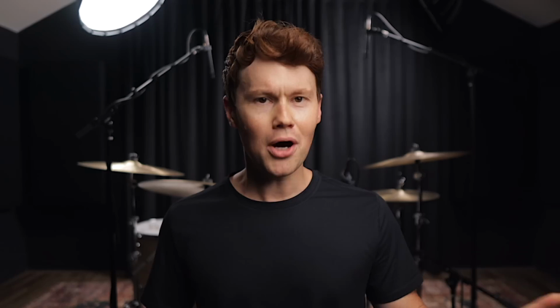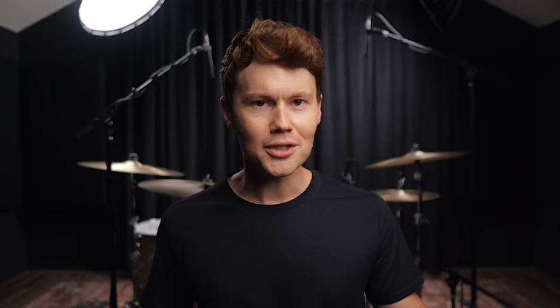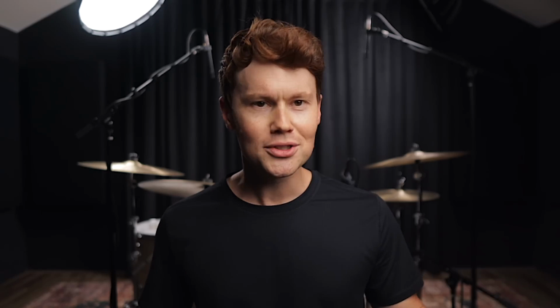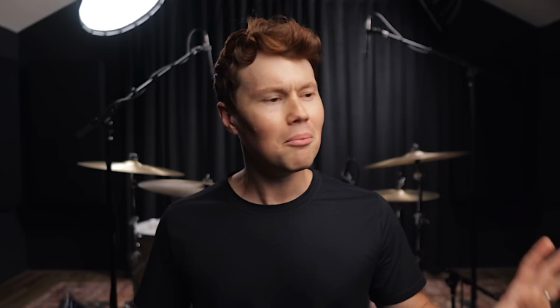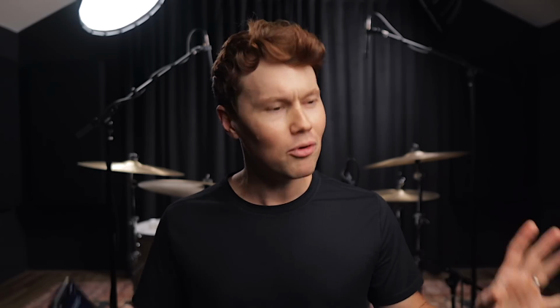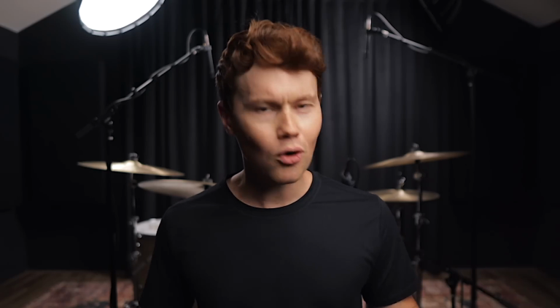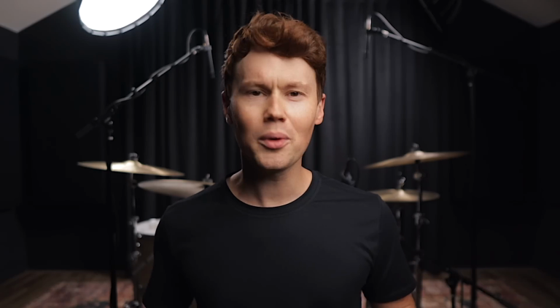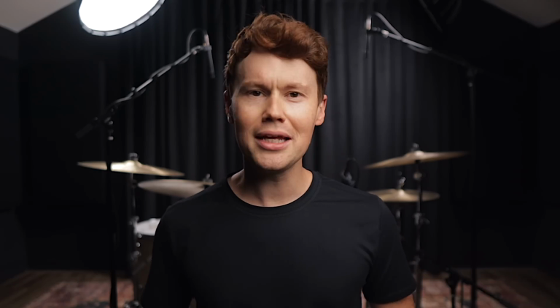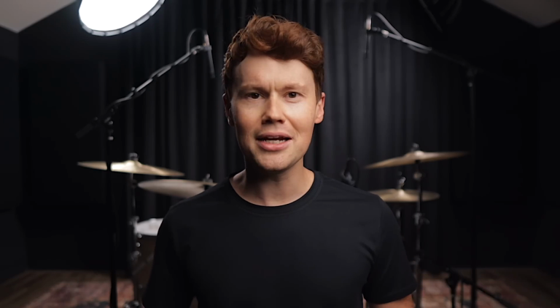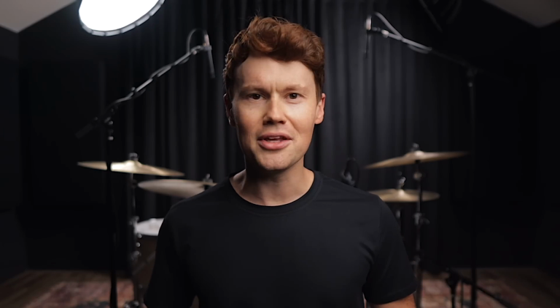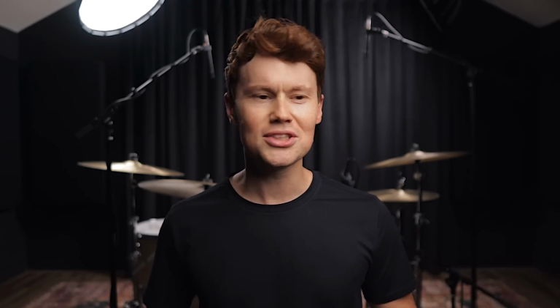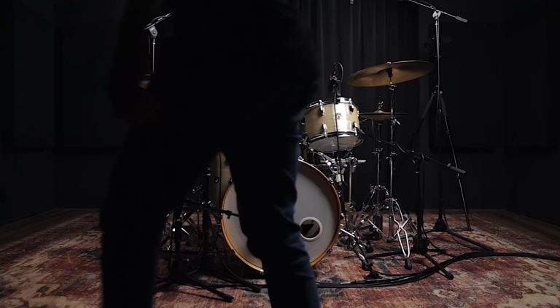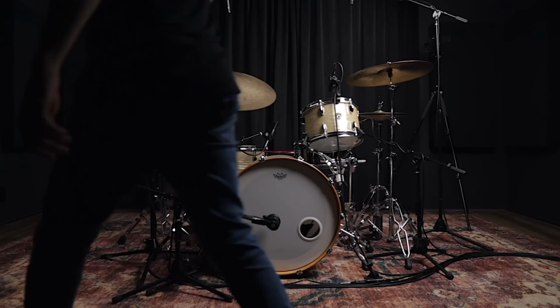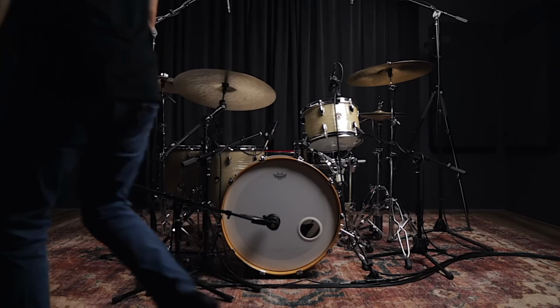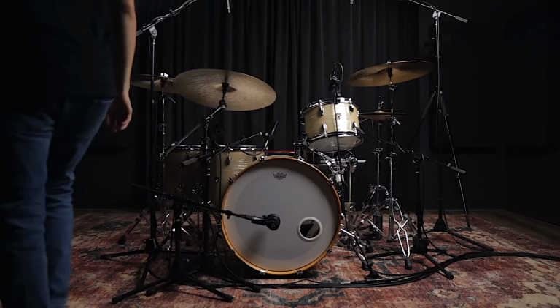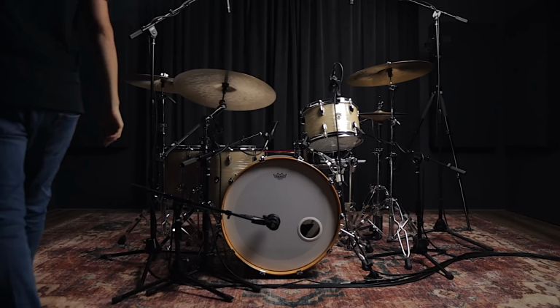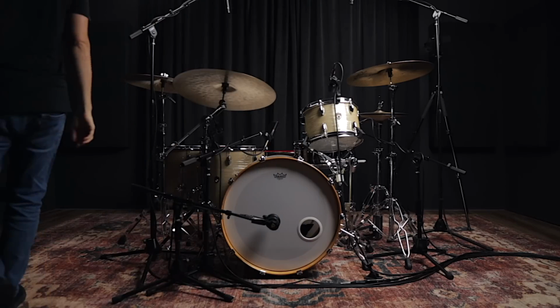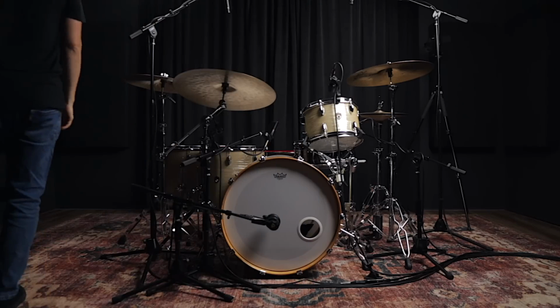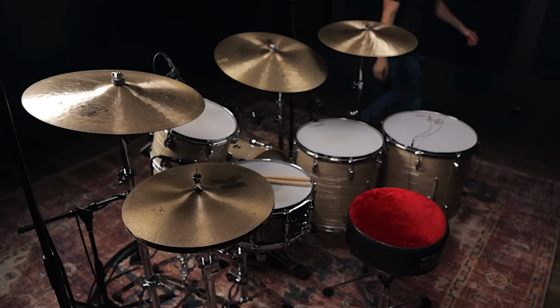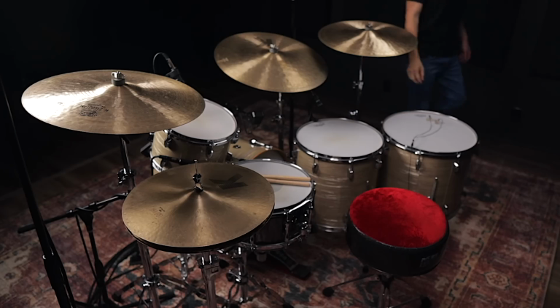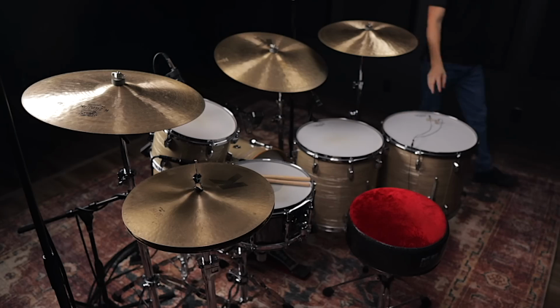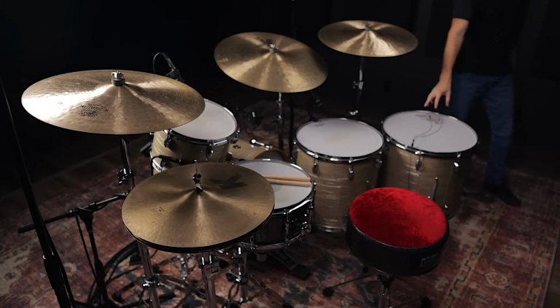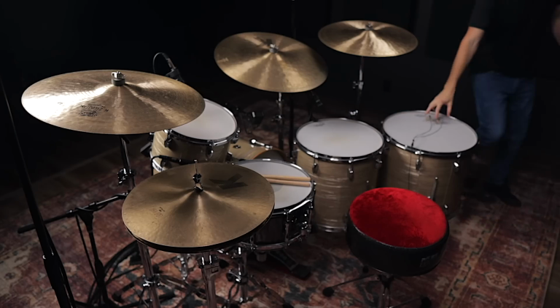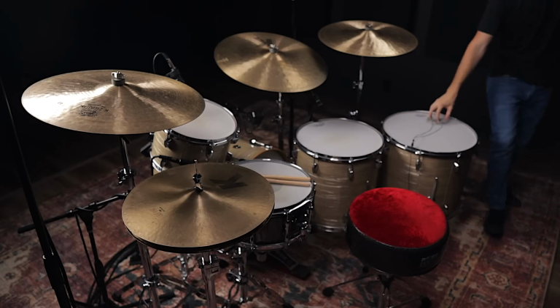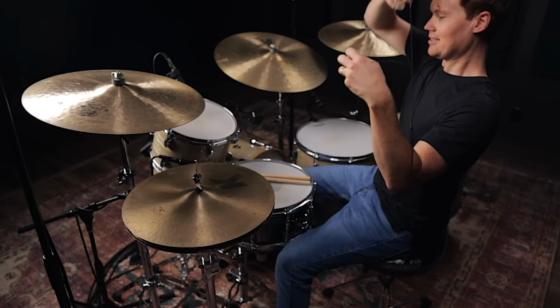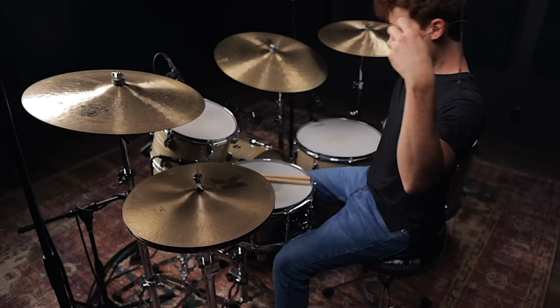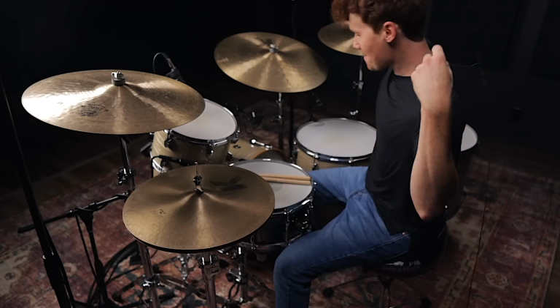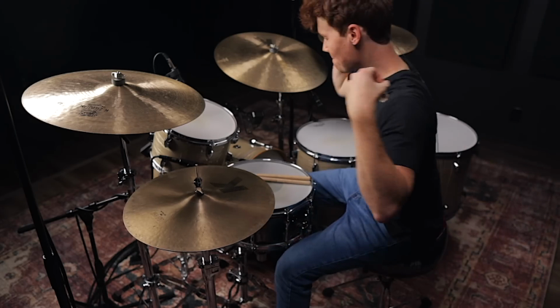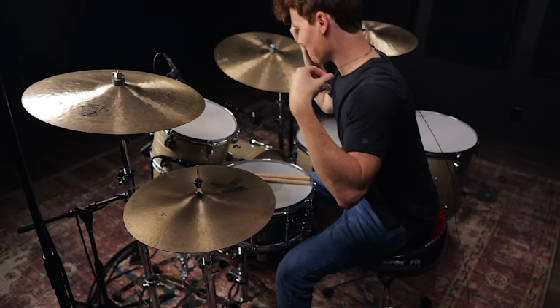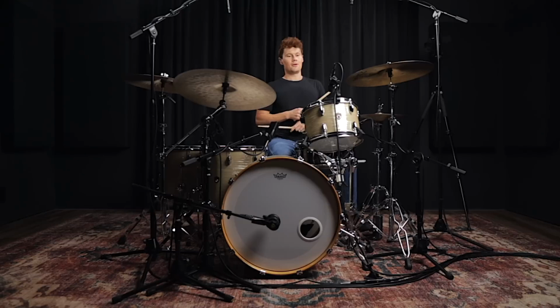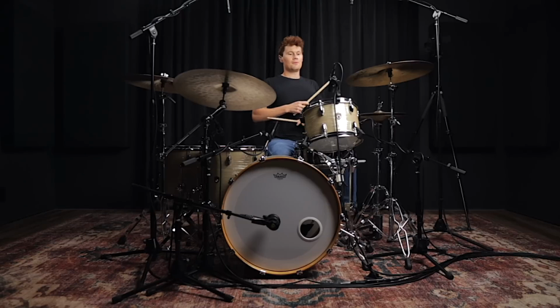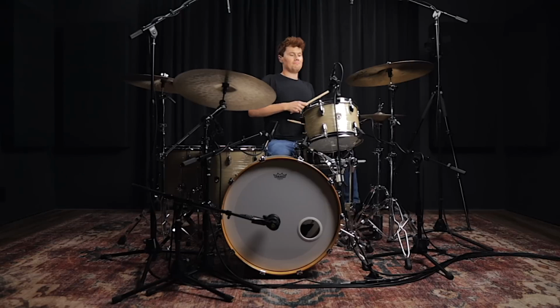But before we get into this, I think we need to break this room in a bit with a quick drum solo.